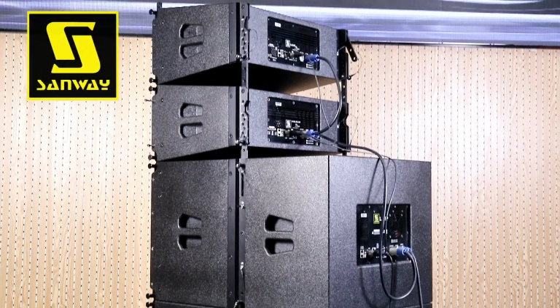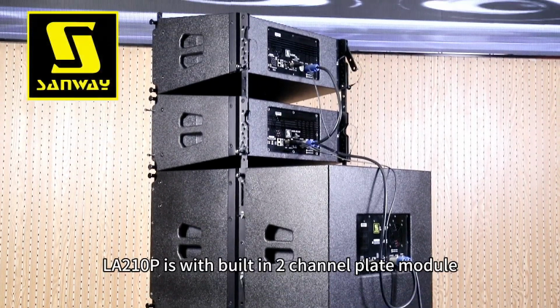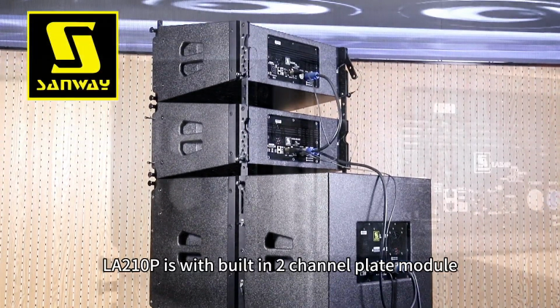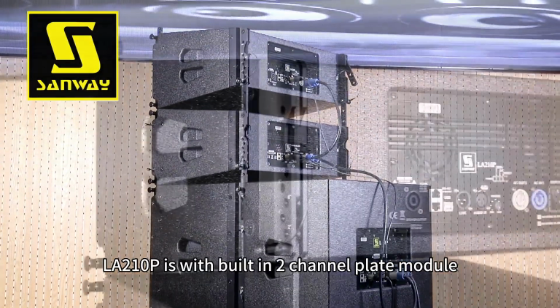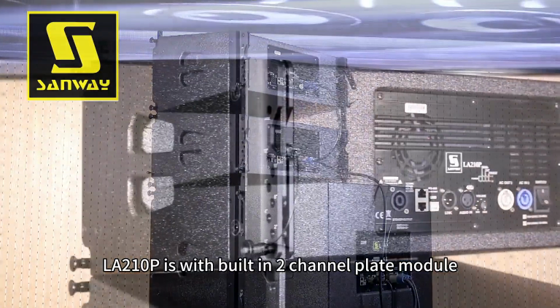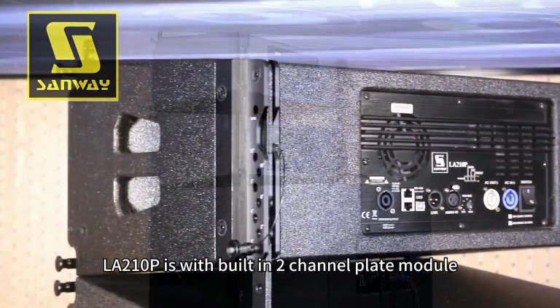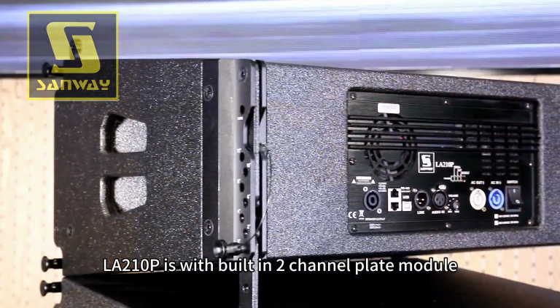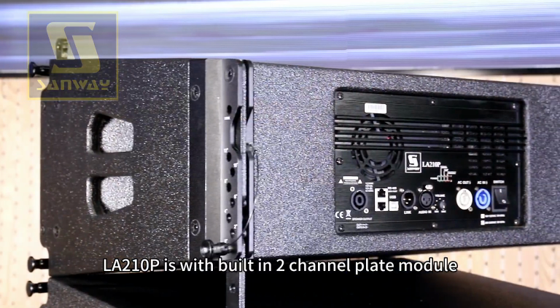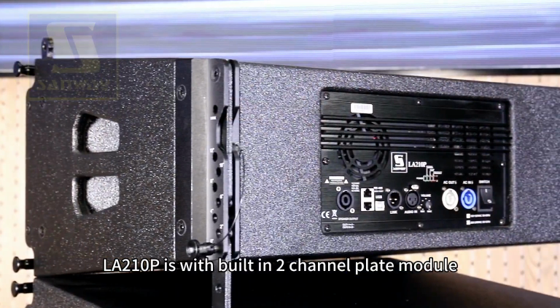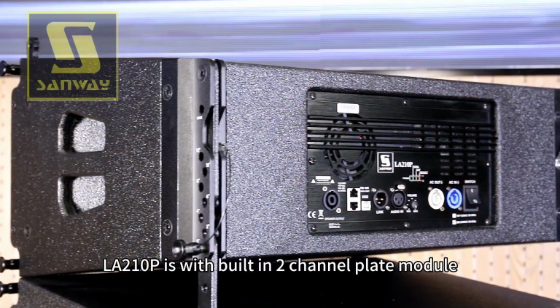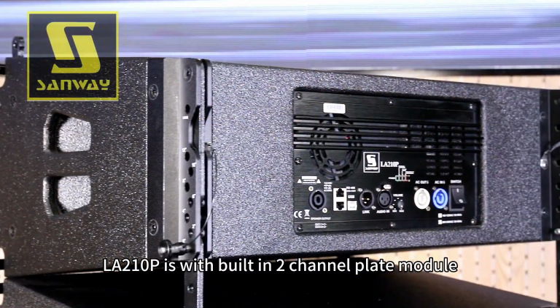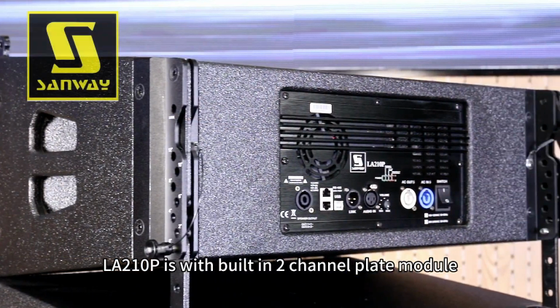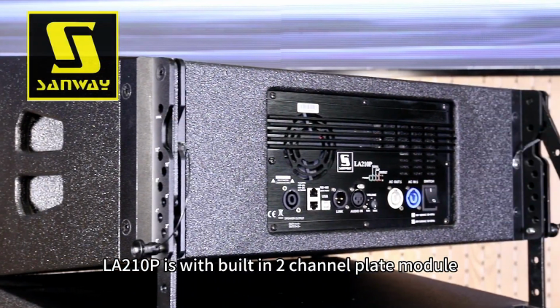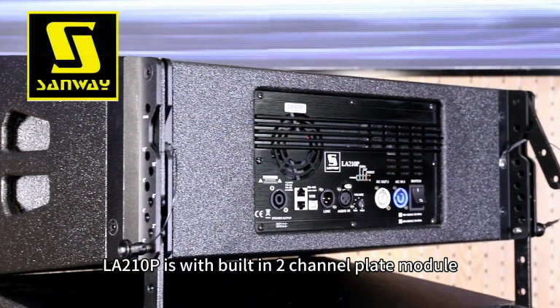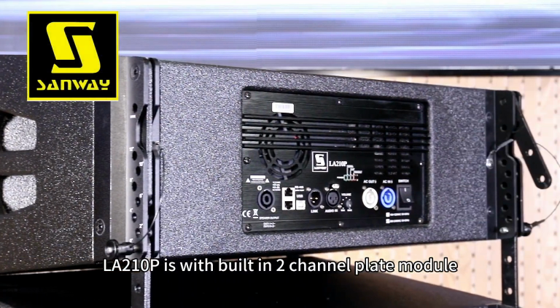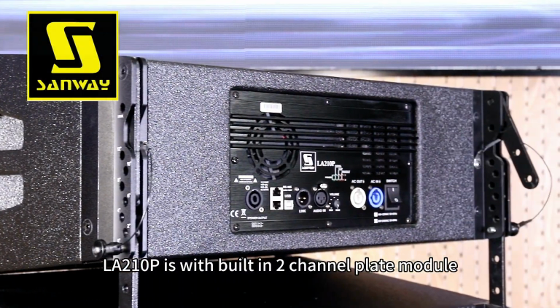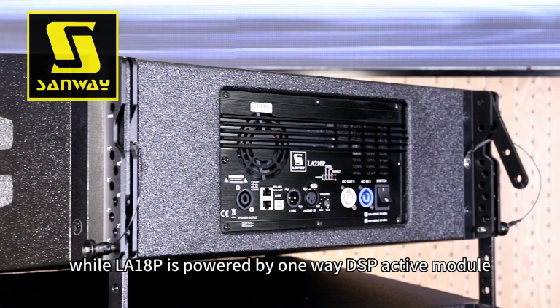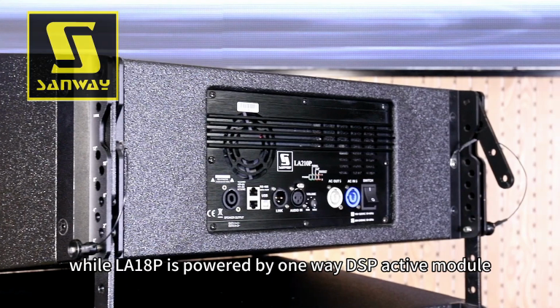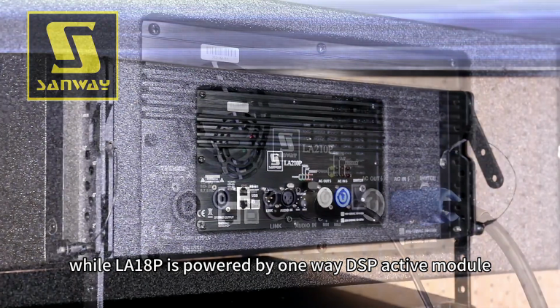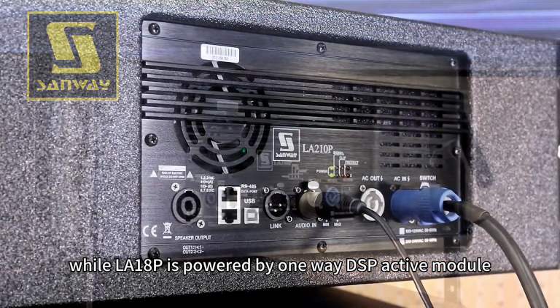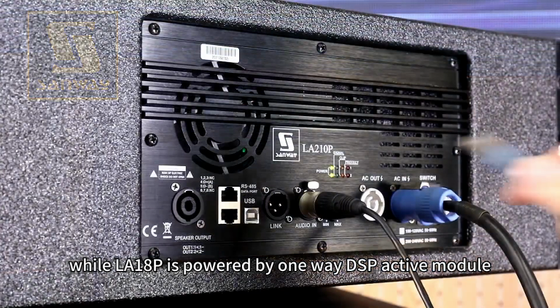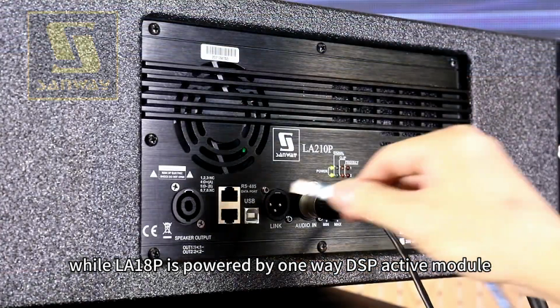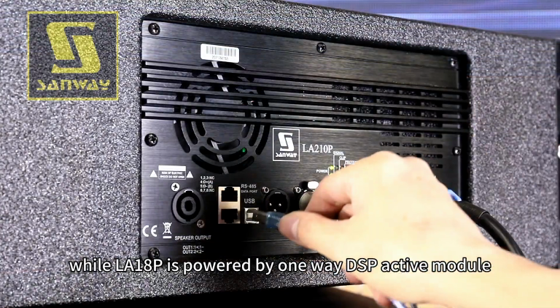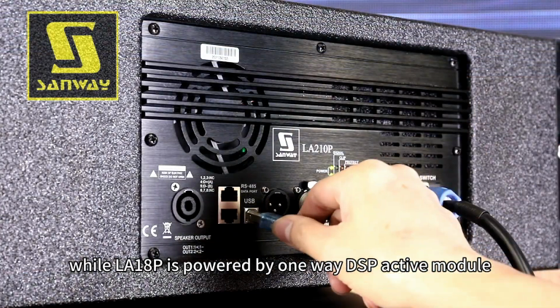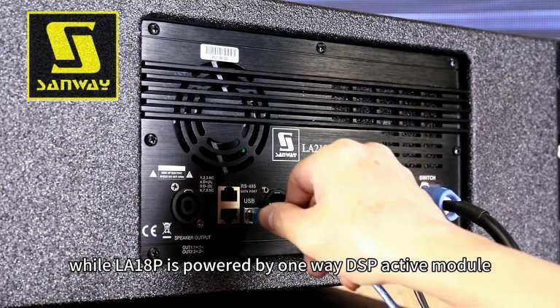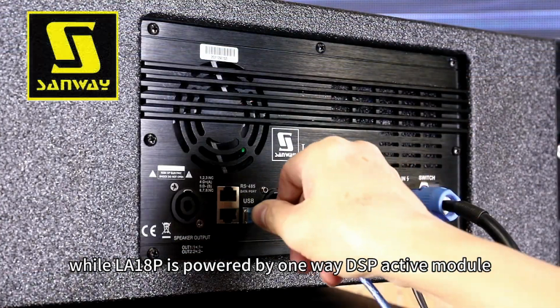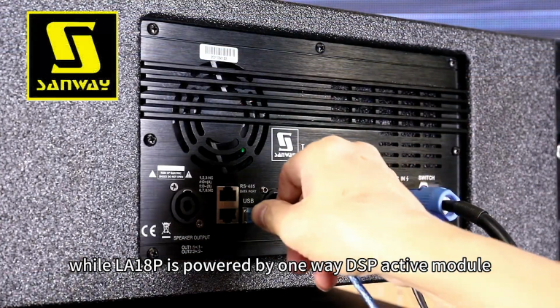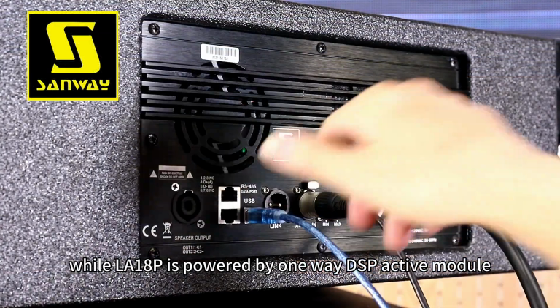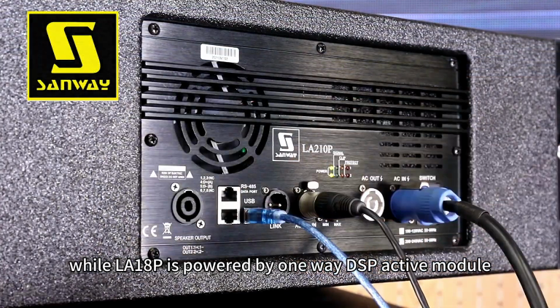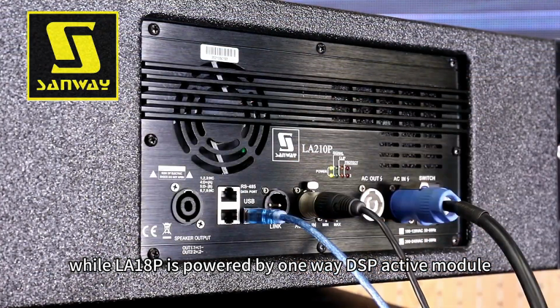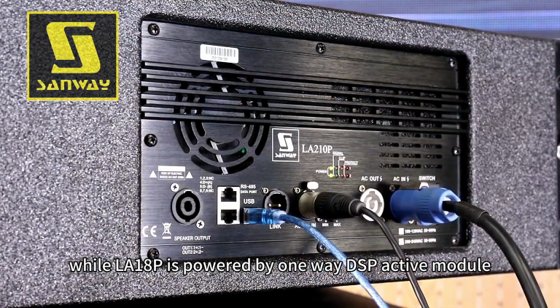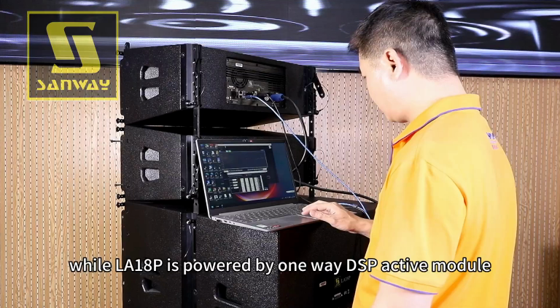The LA-210P features a built-in two-channel plate module, while the LA-18P is powered by a one-way DSP active module.